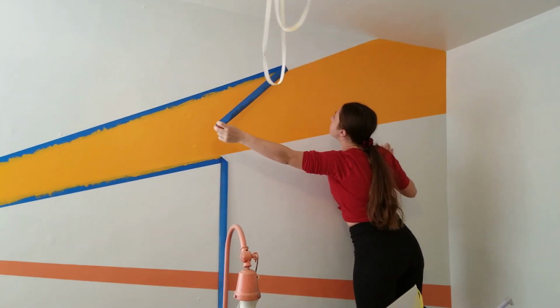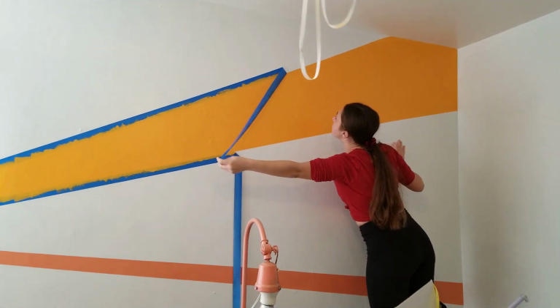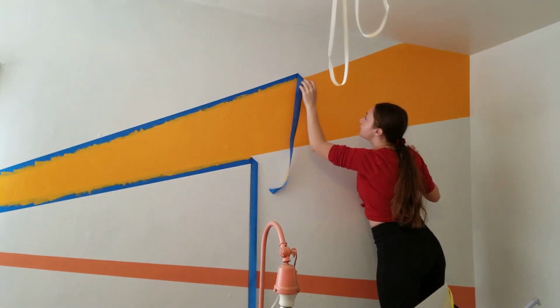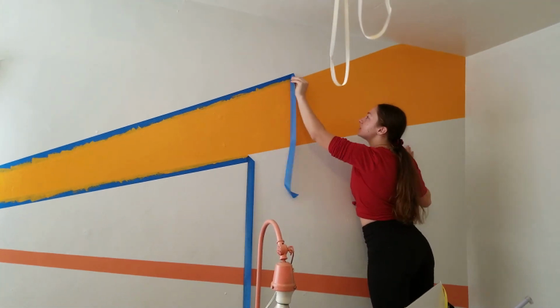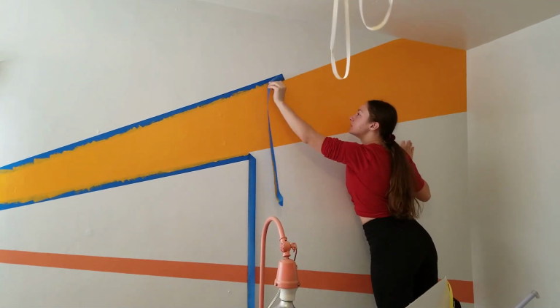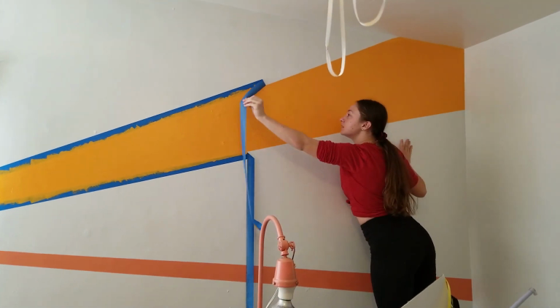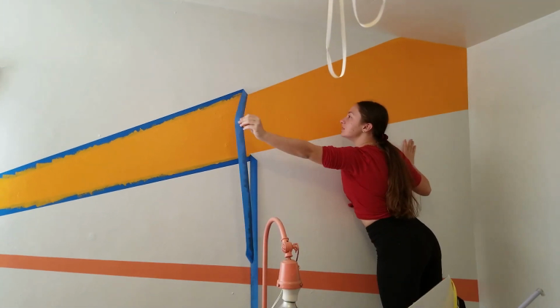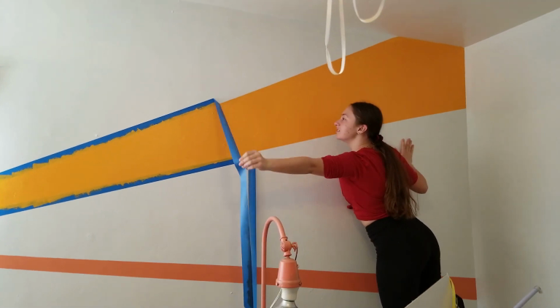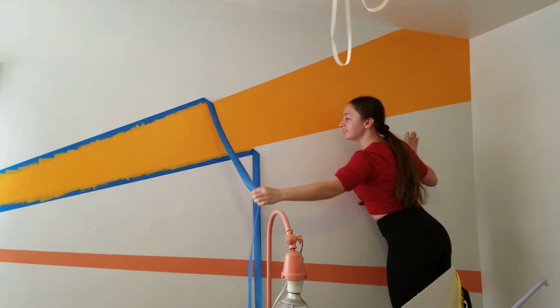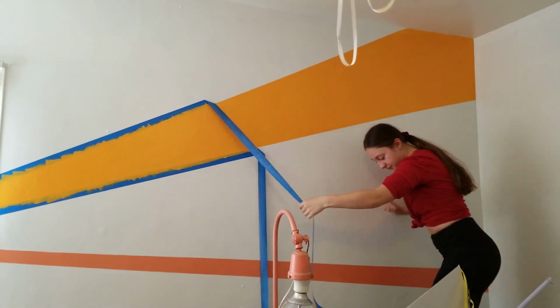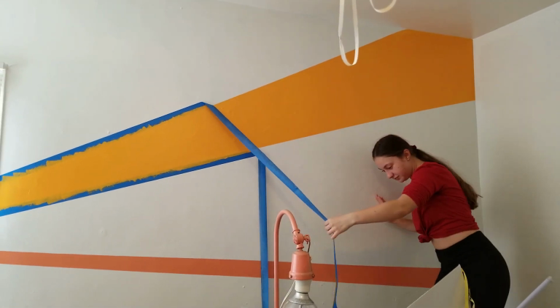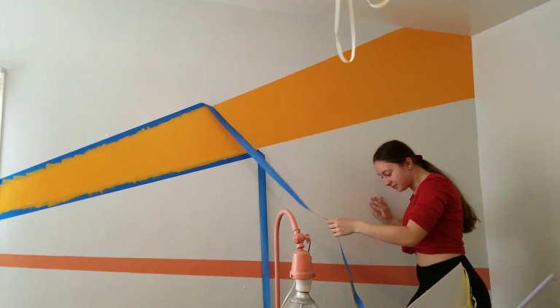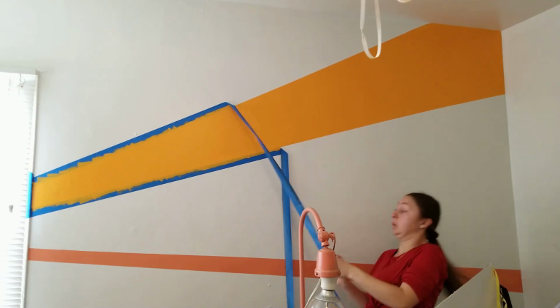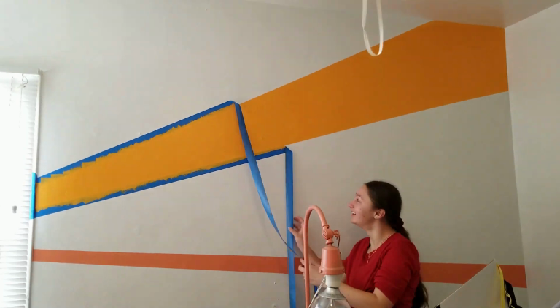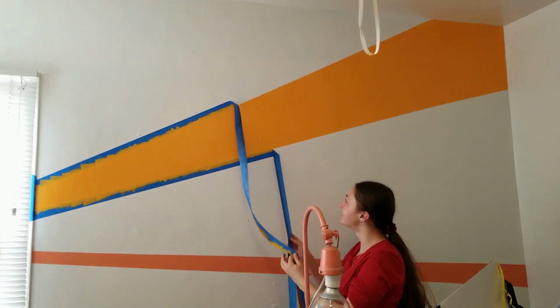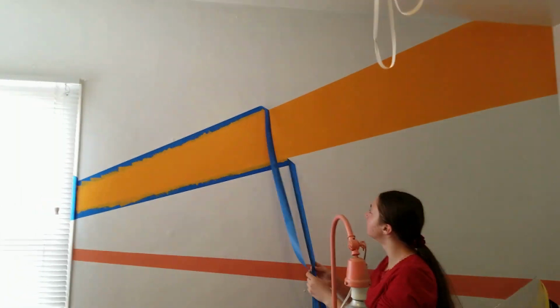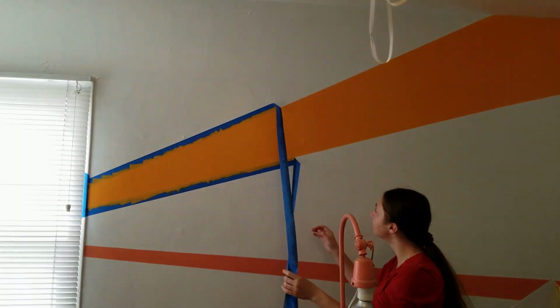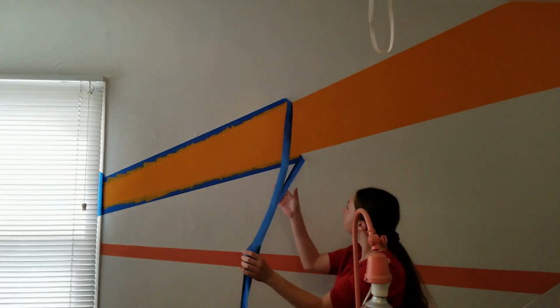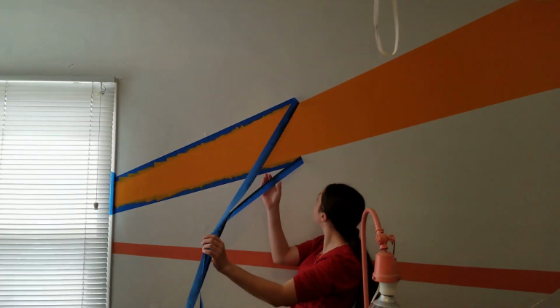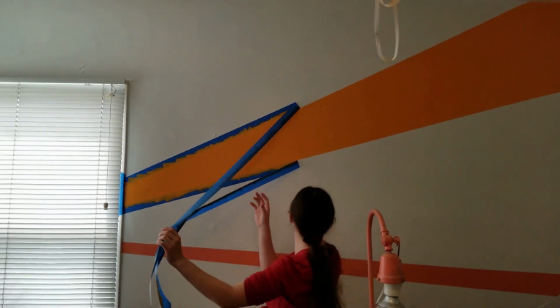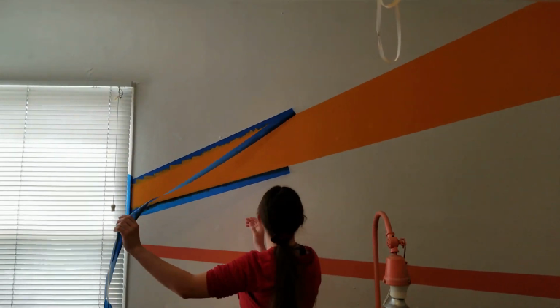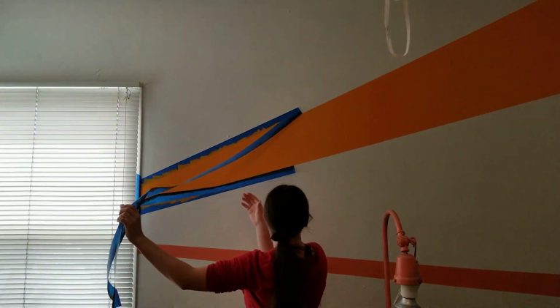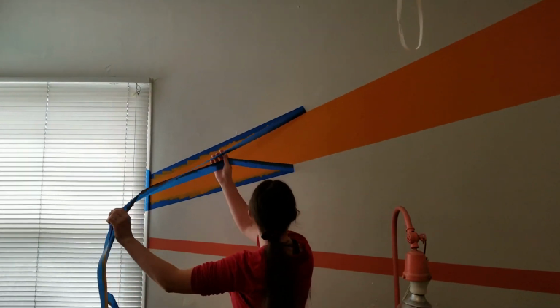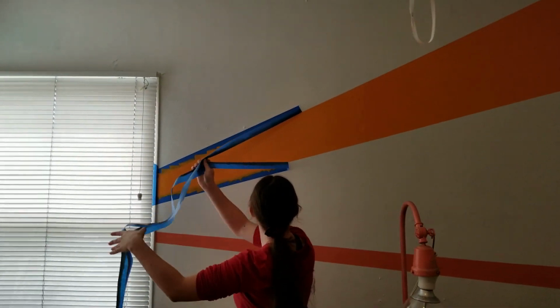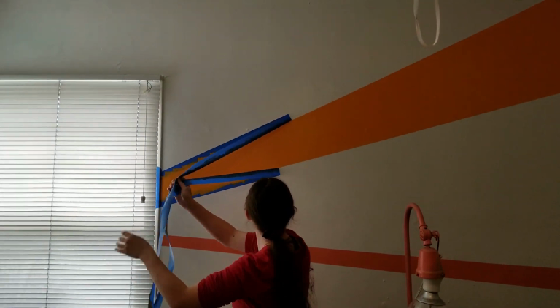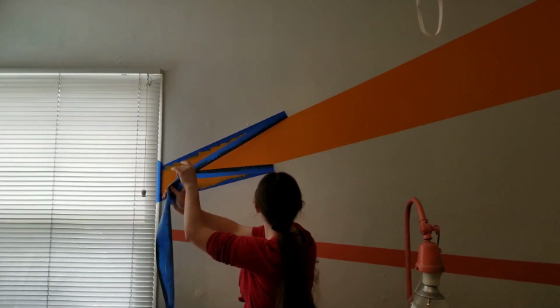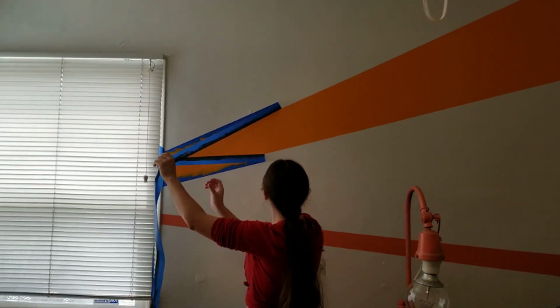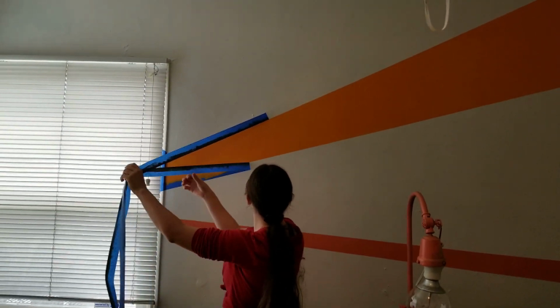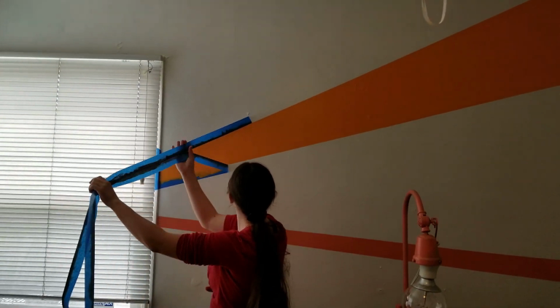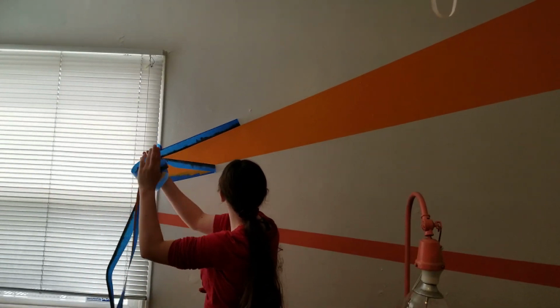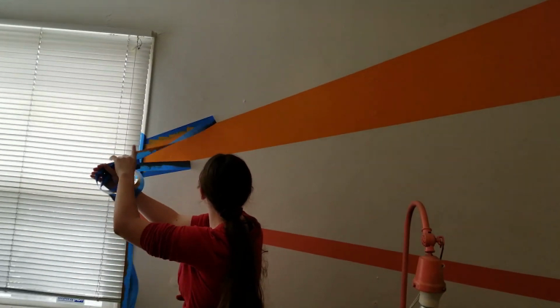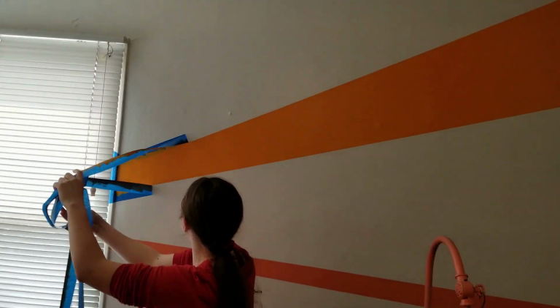Once we got the big color pops that she wanted done, it was time to start moving things around and decorating.